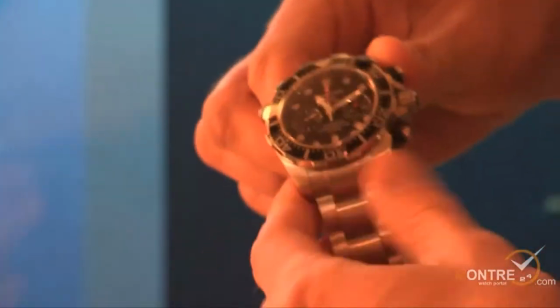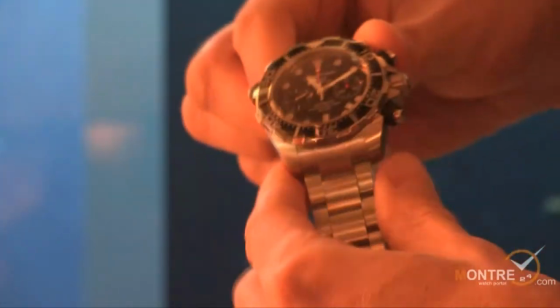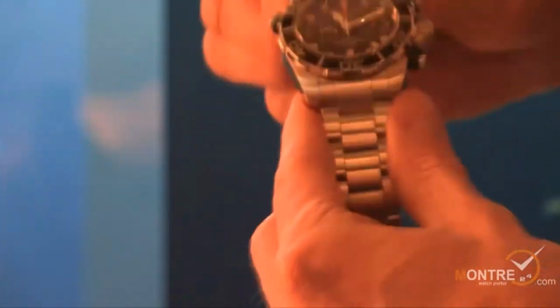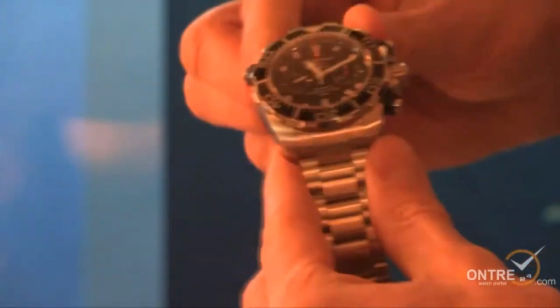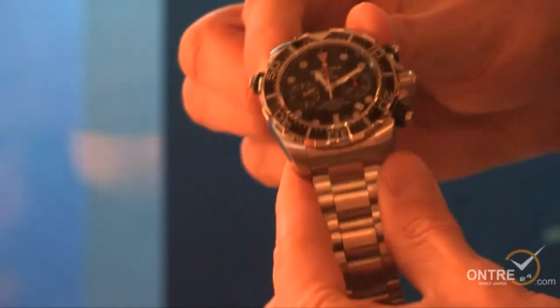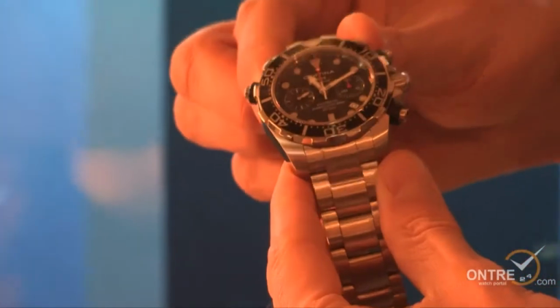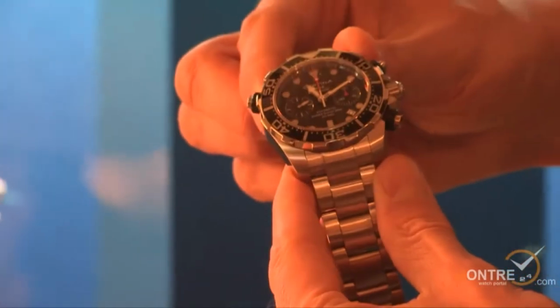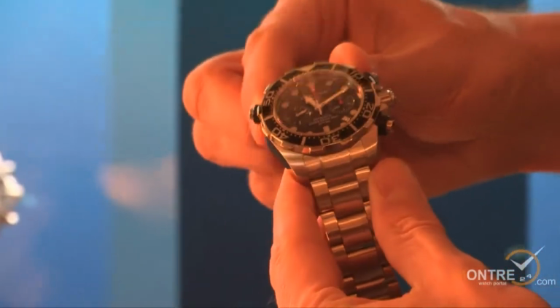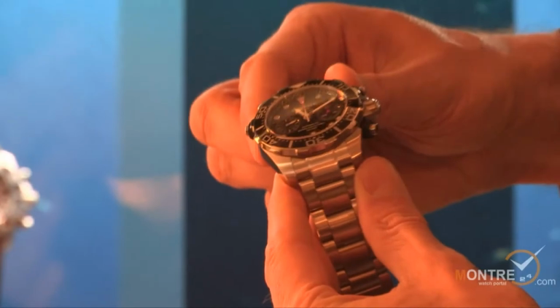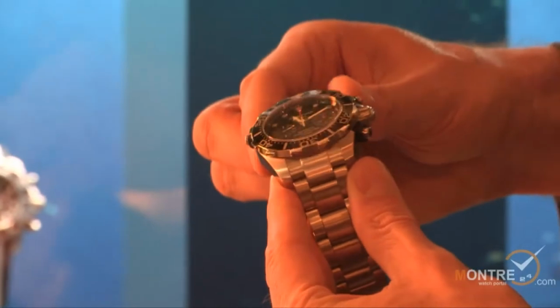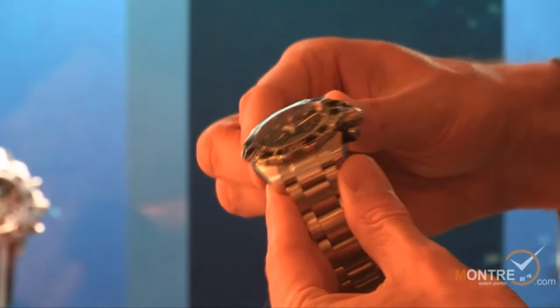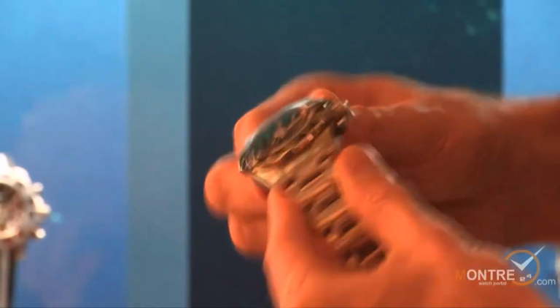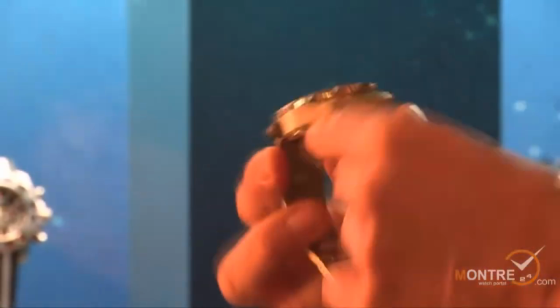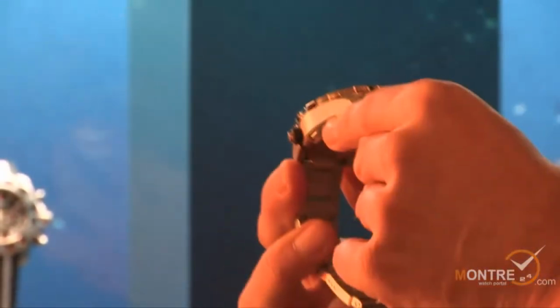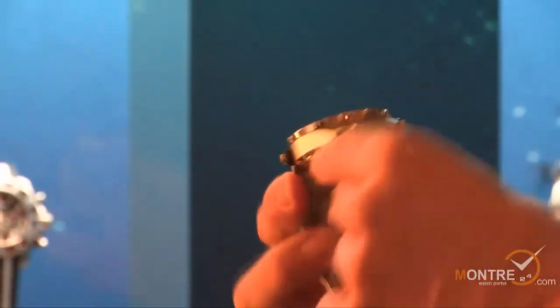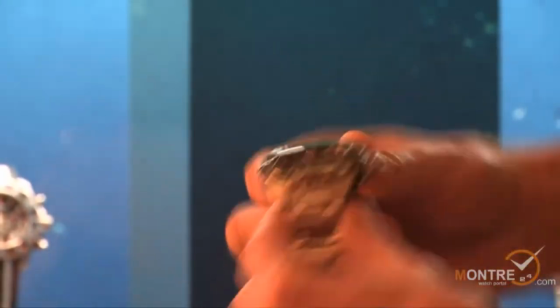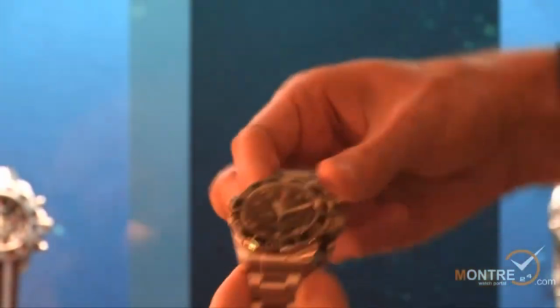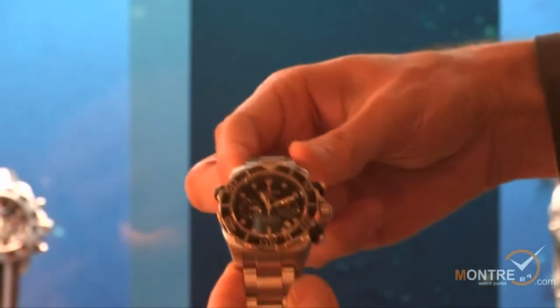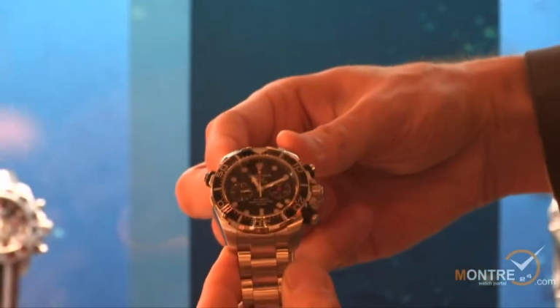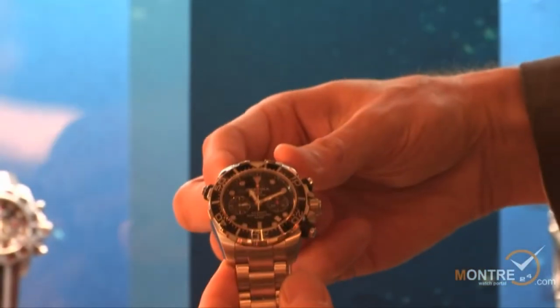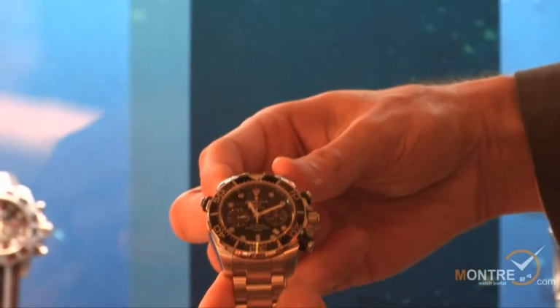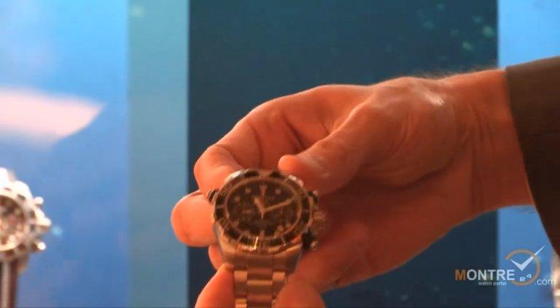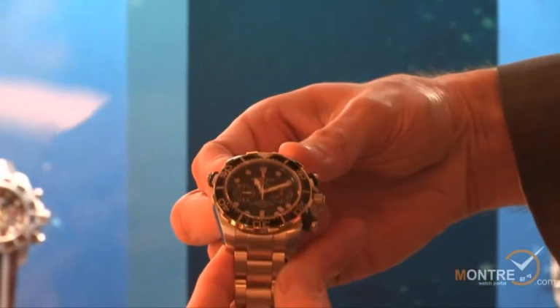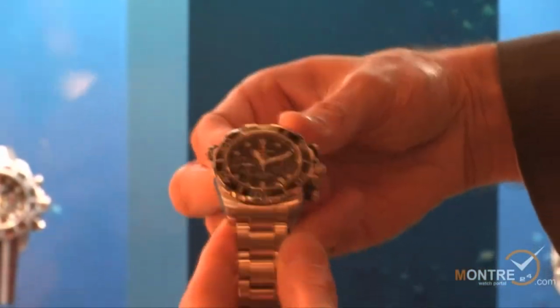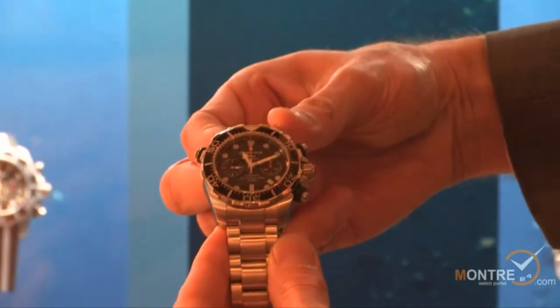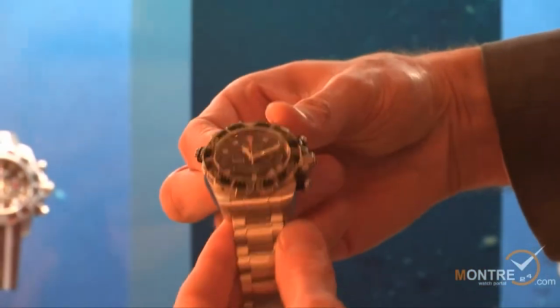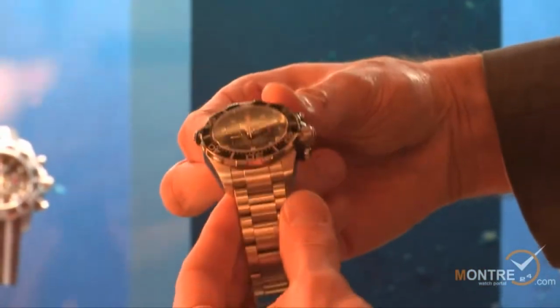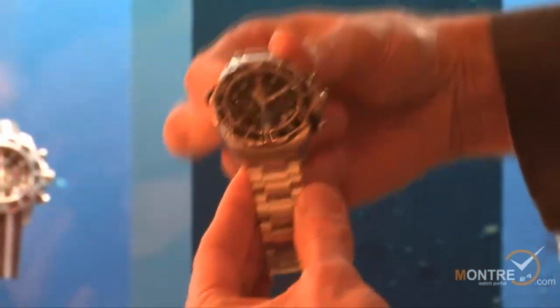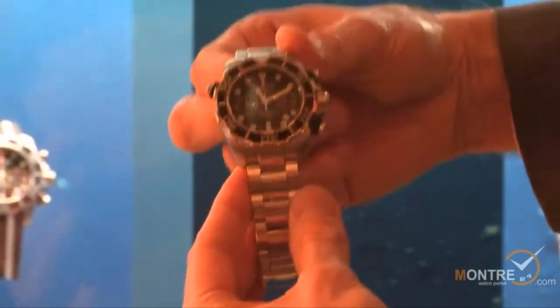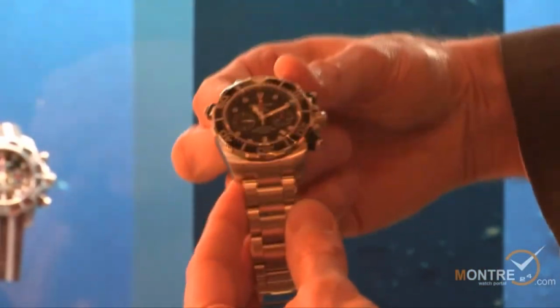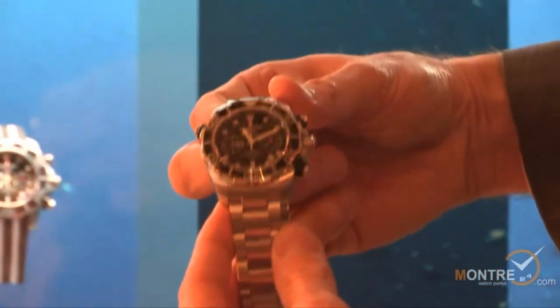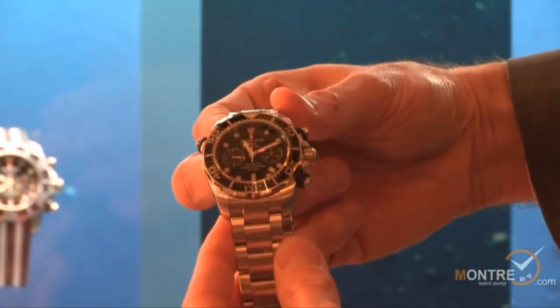It's 45 millimeters — very masculine and beautiful watch.